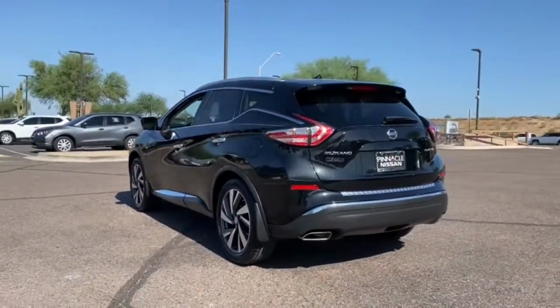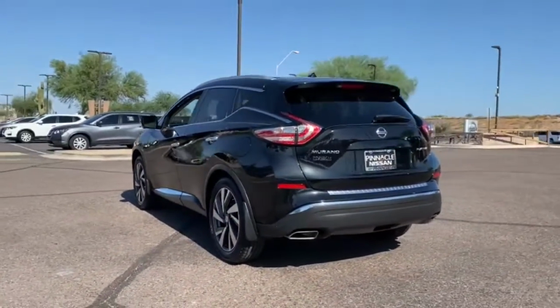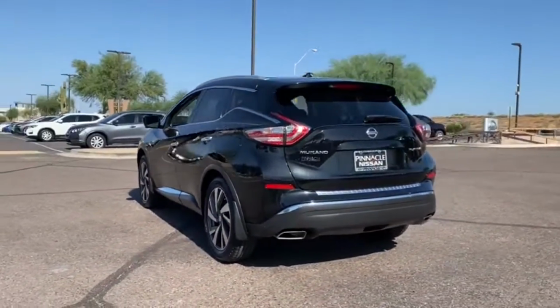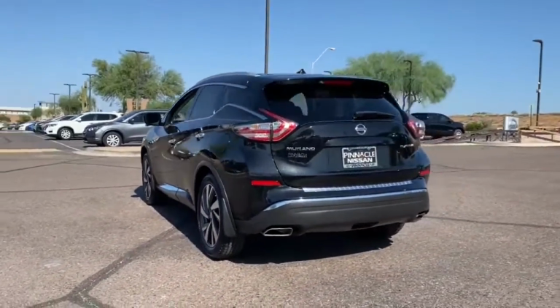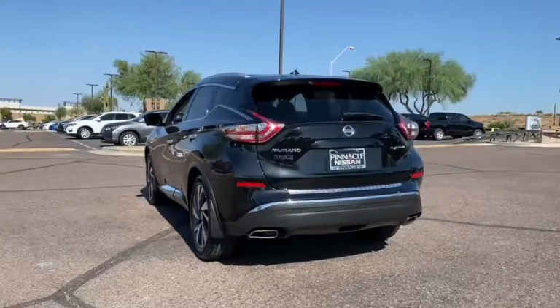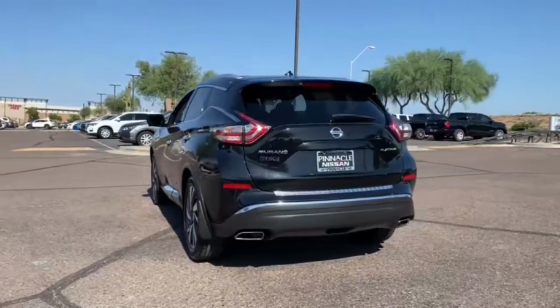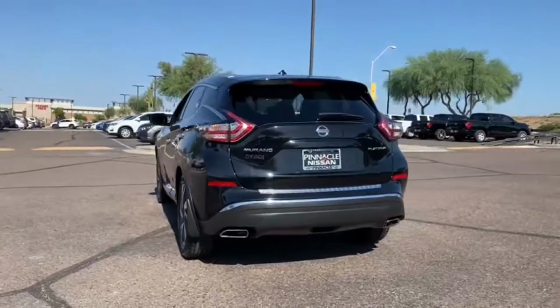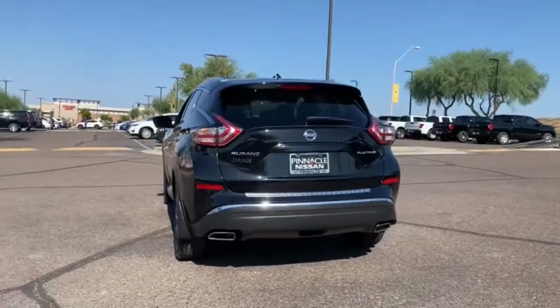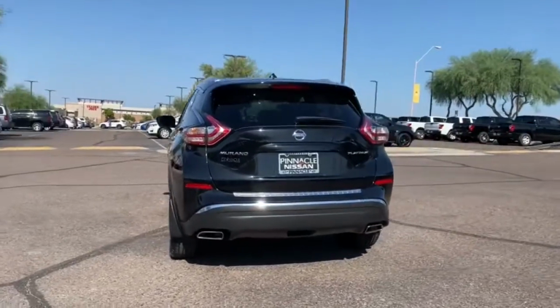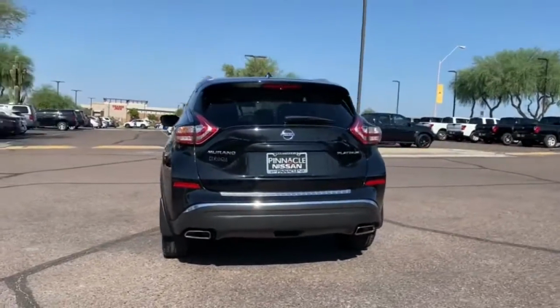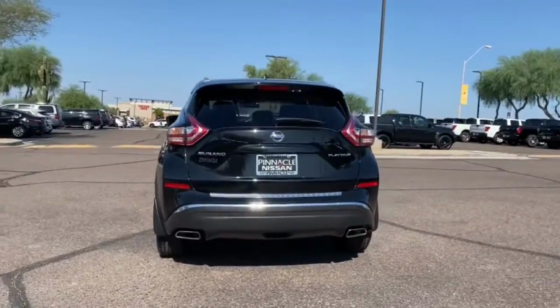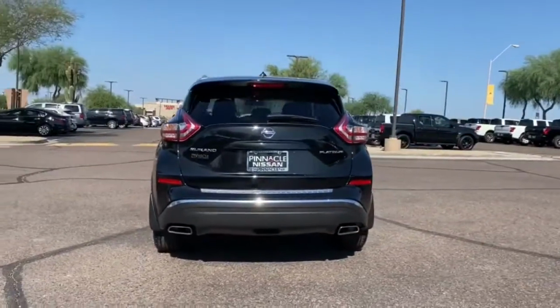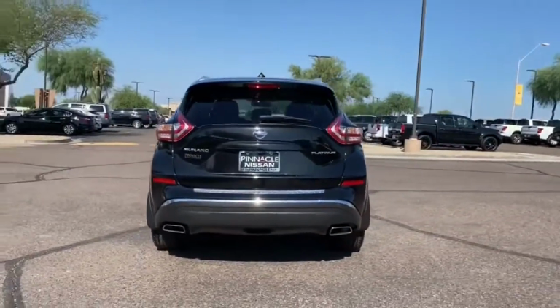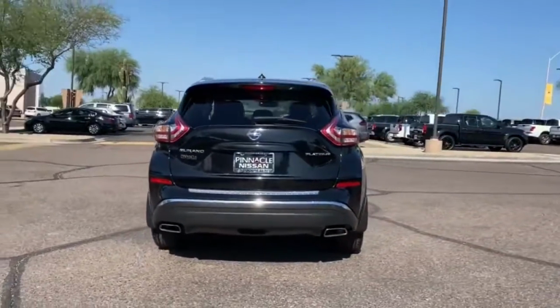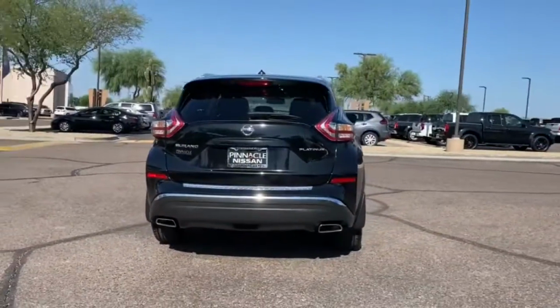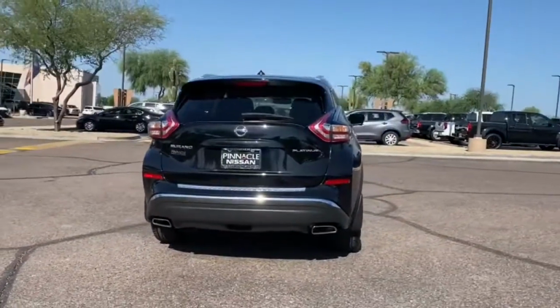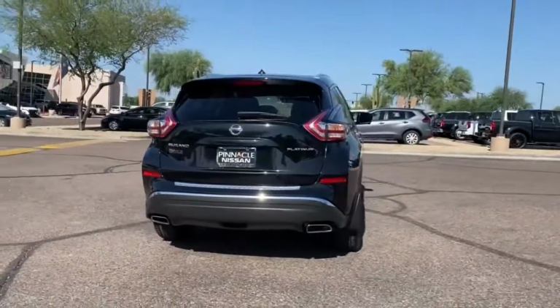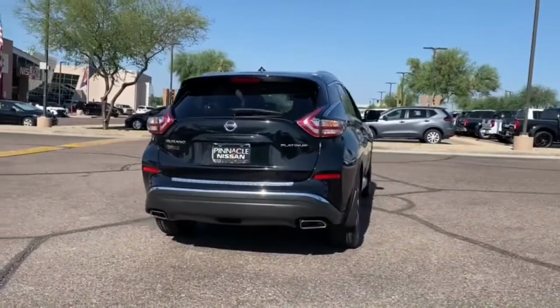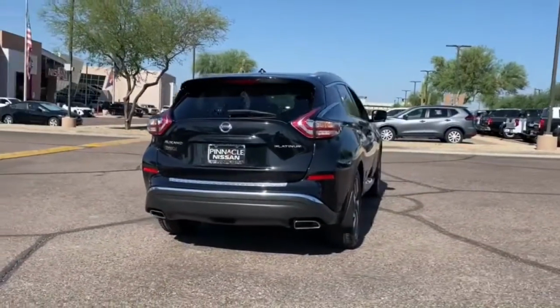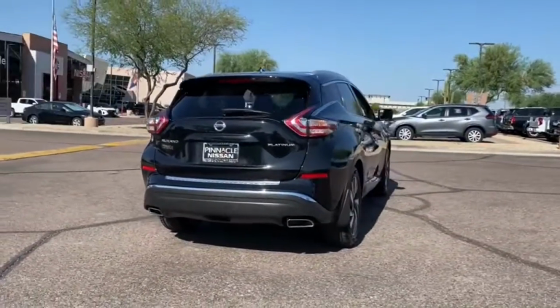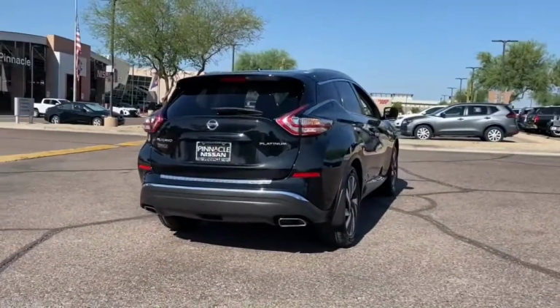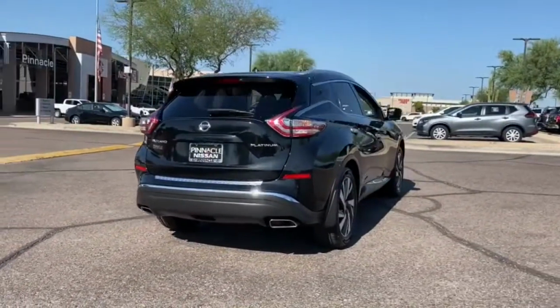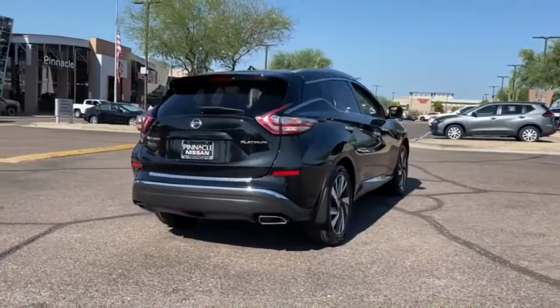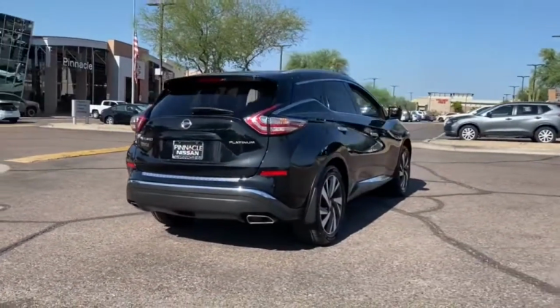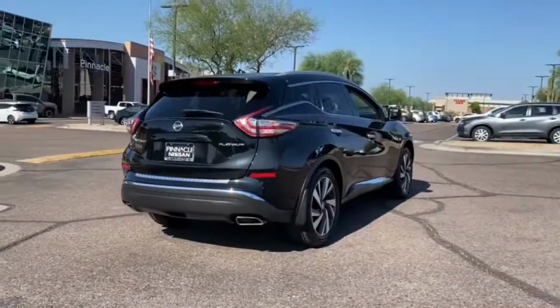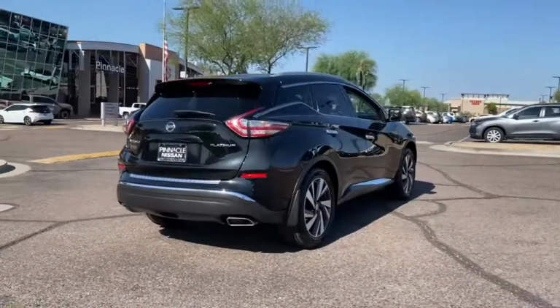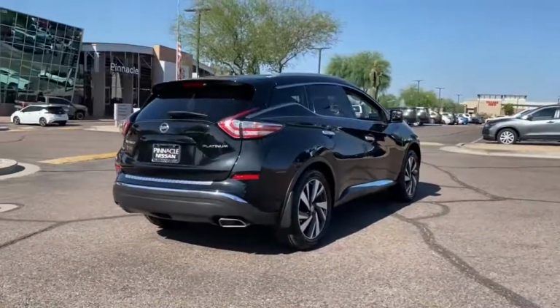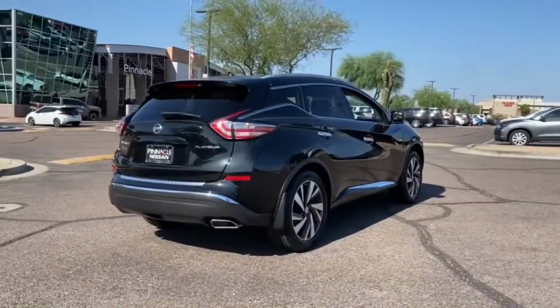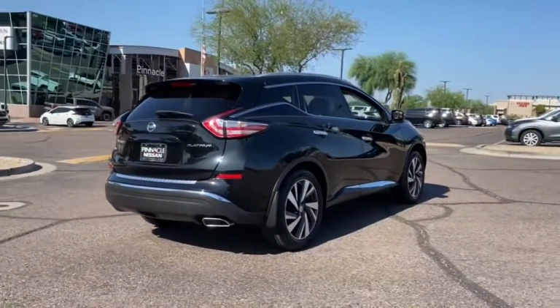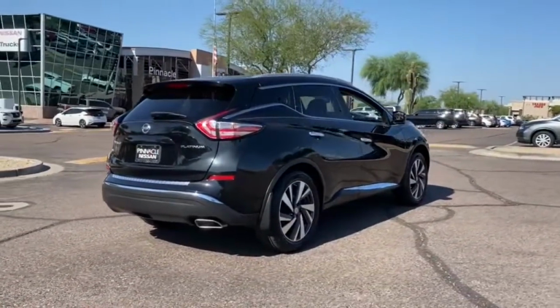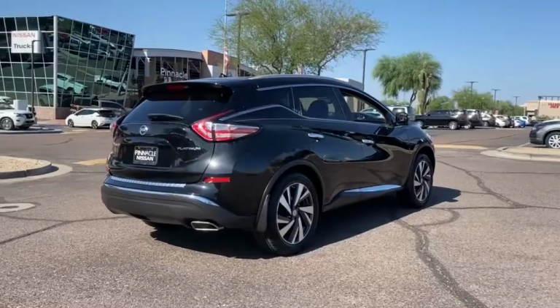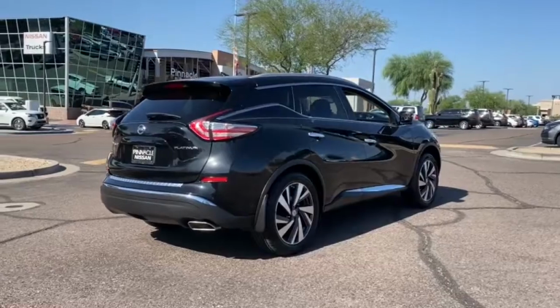Relax and make the most of everyday errands or adventurous road trips in this smooth-riding Murano. Tech-savvy and upscale, this roomy mid-sized crossover has the features you need to feel confident on every journey.